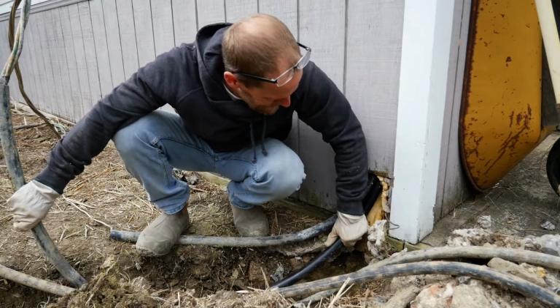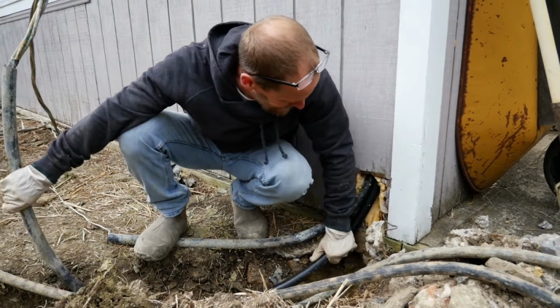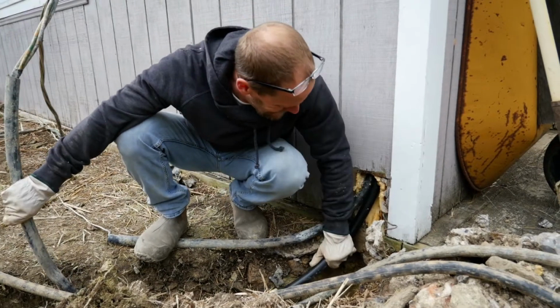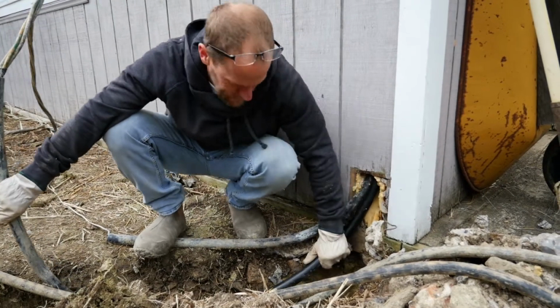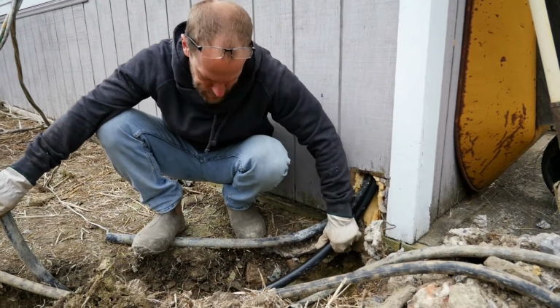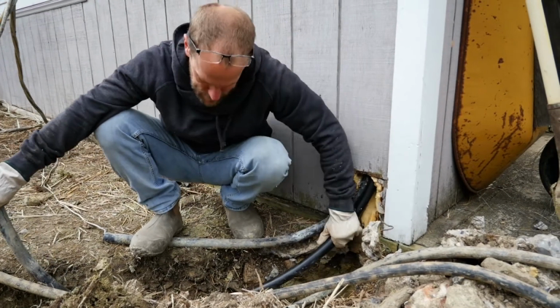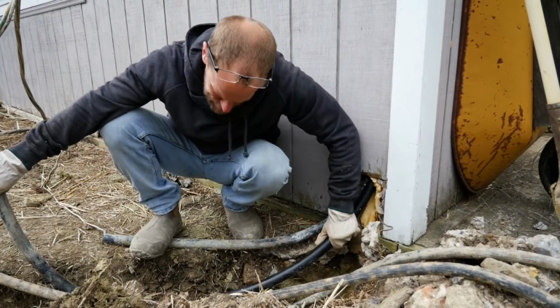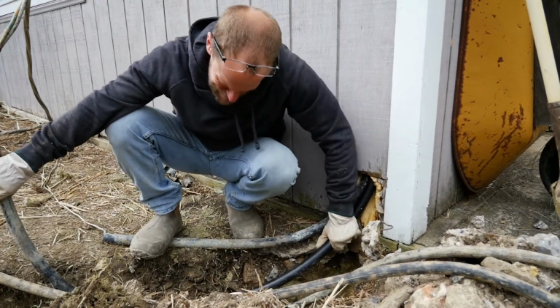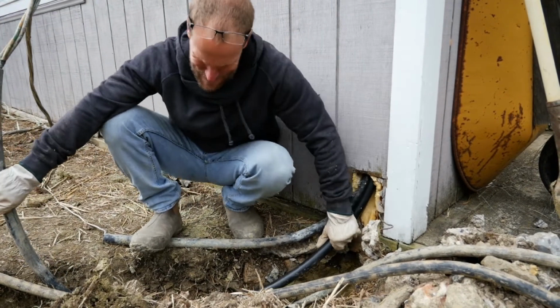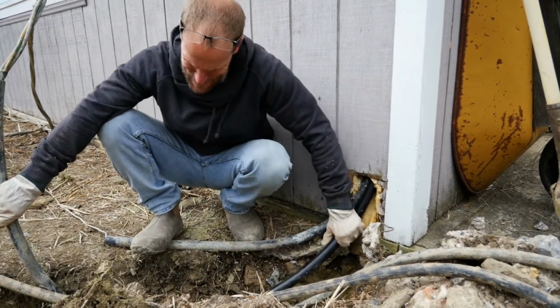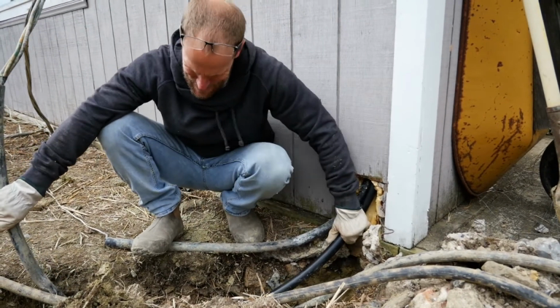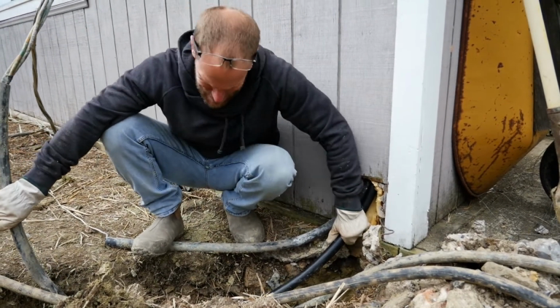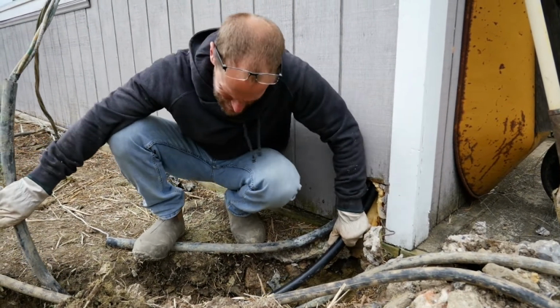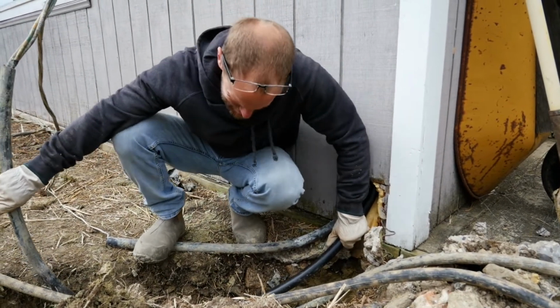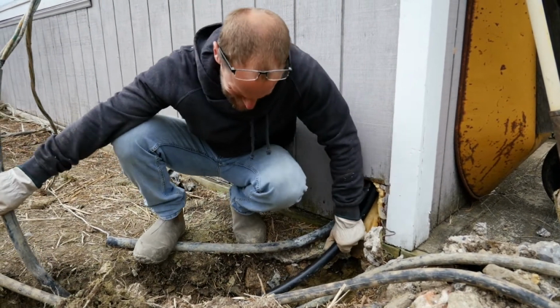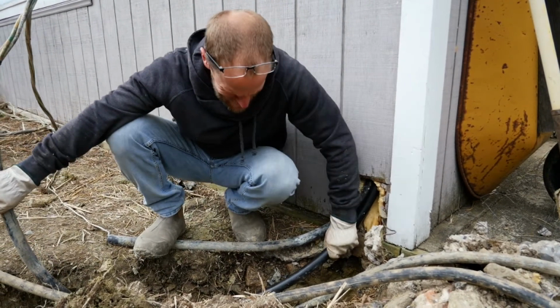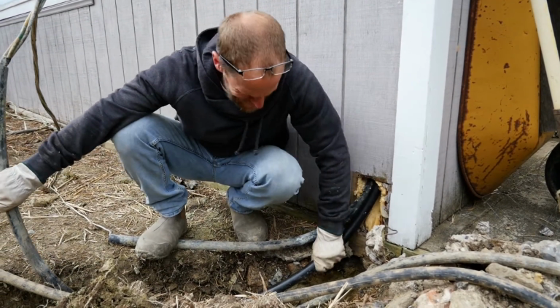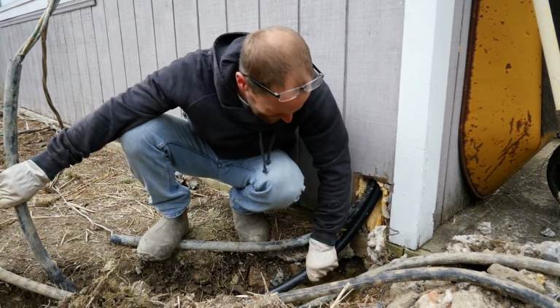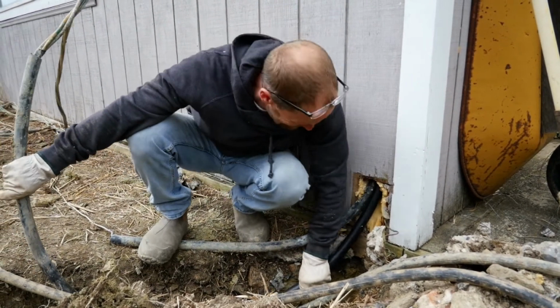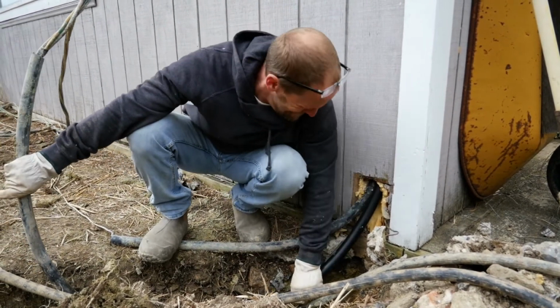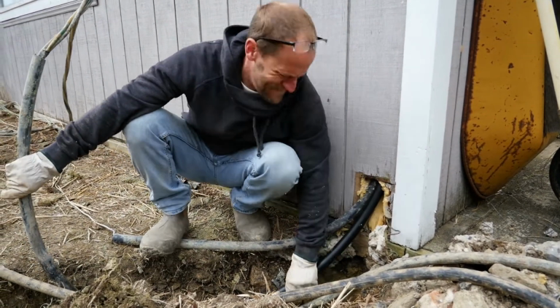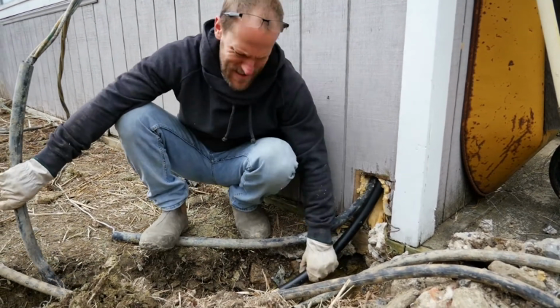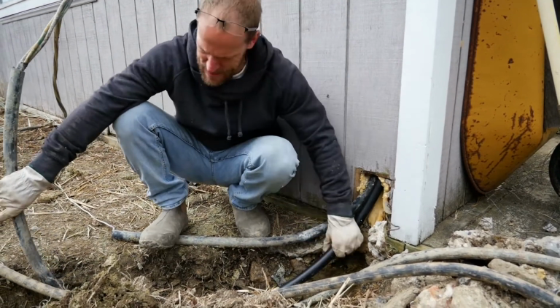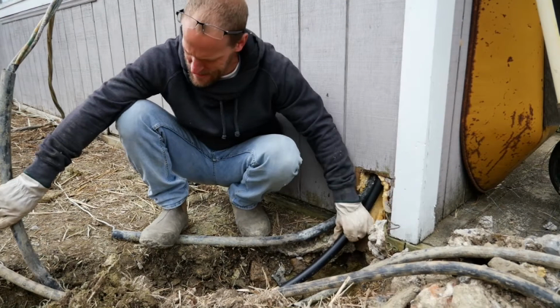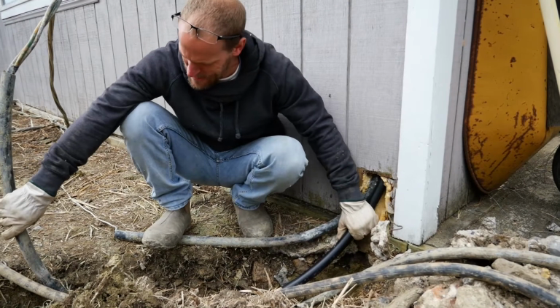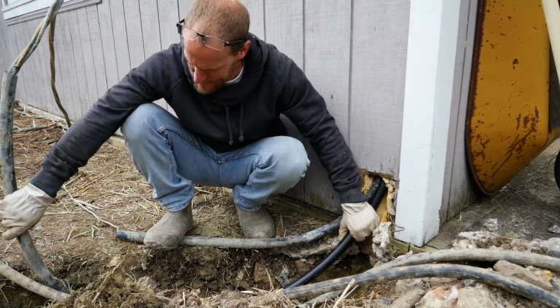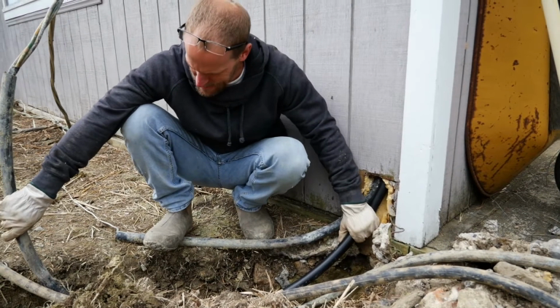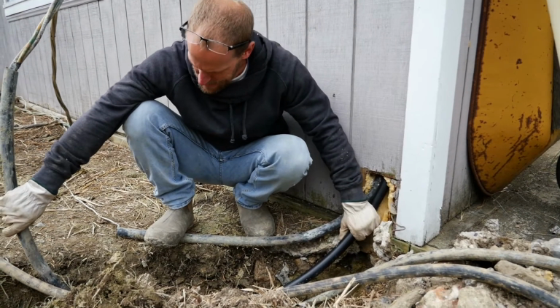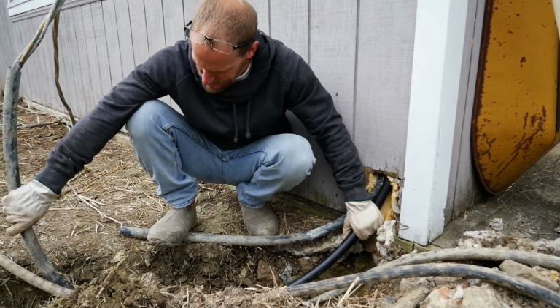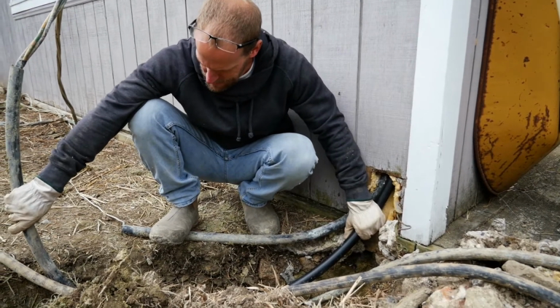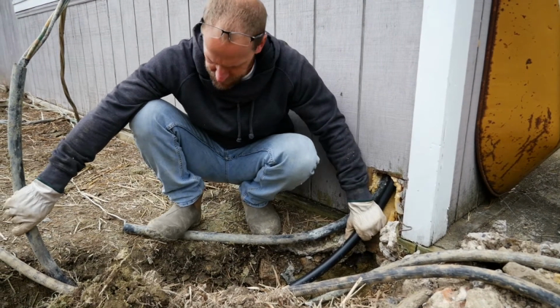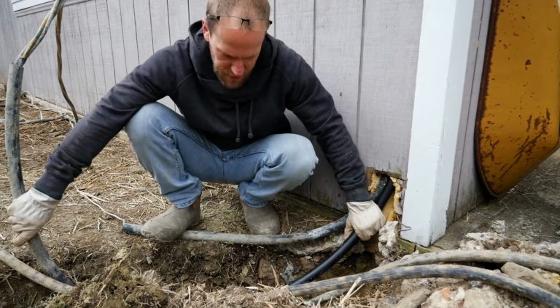This is the power — the old power line that was running into our storage building. That's the feeder.